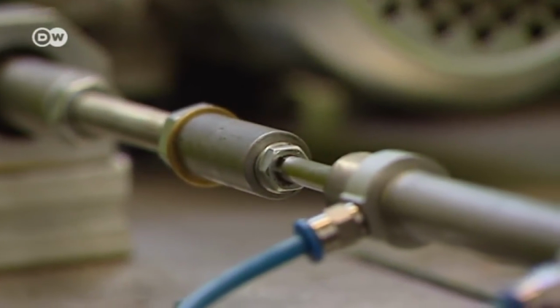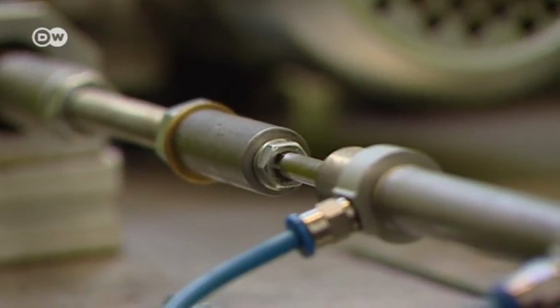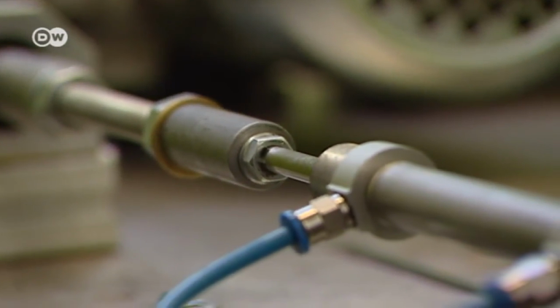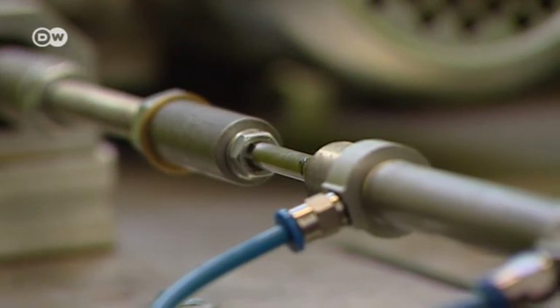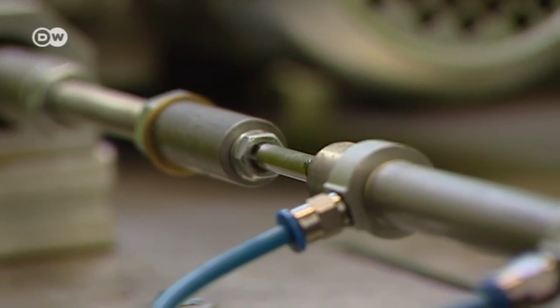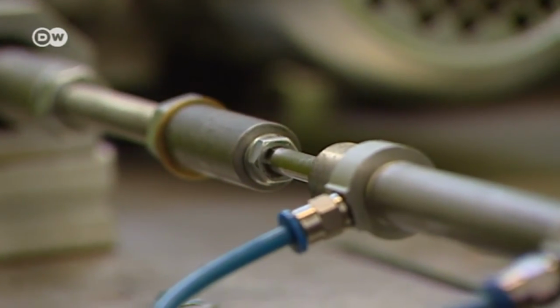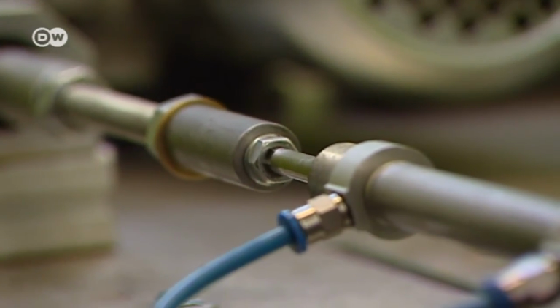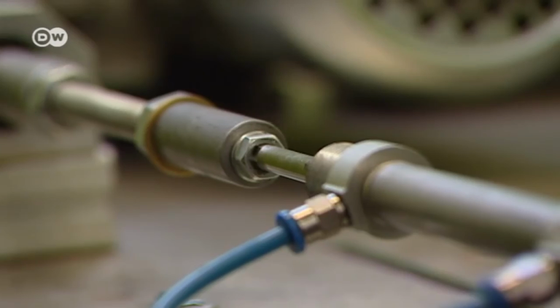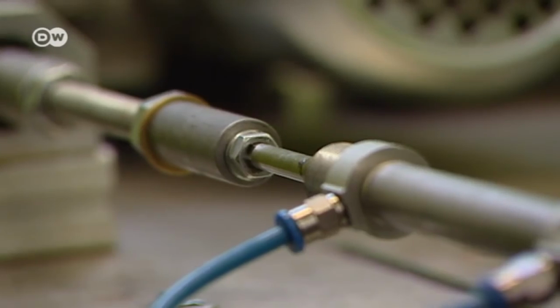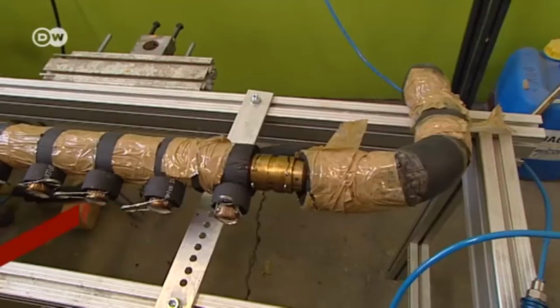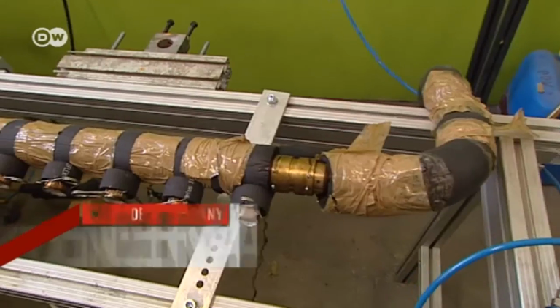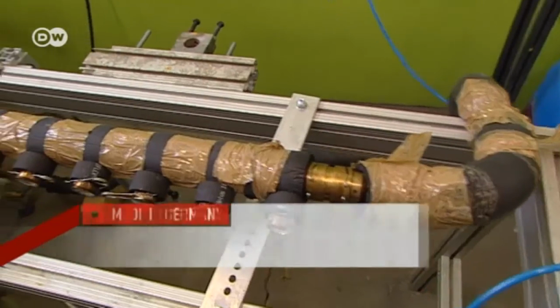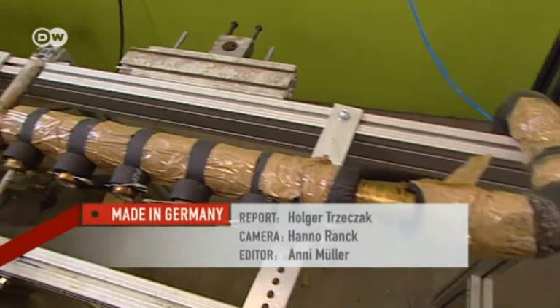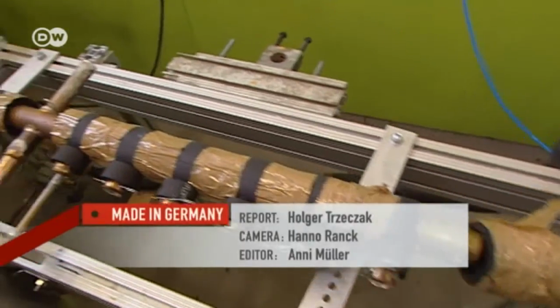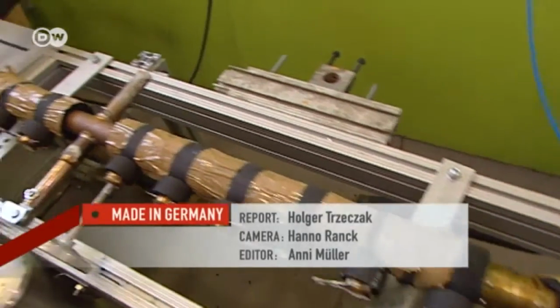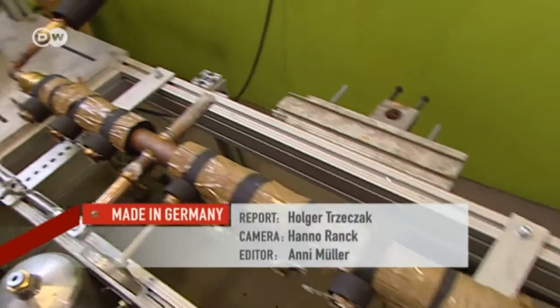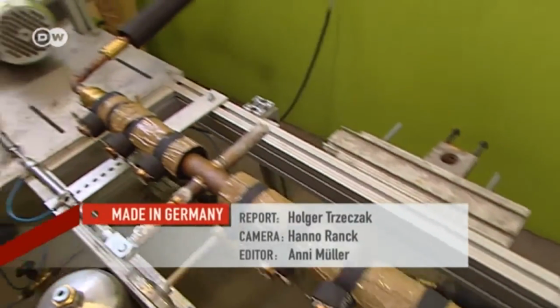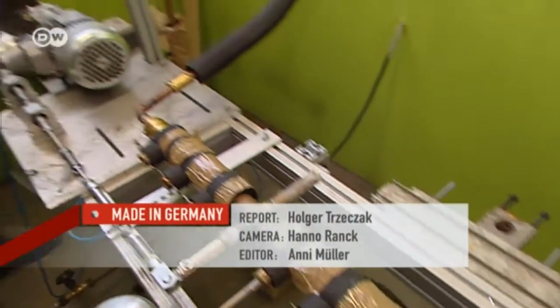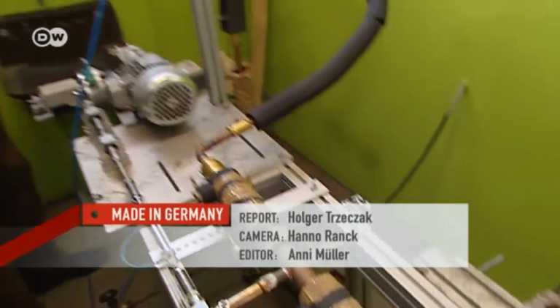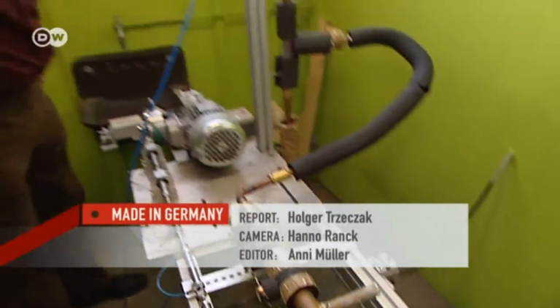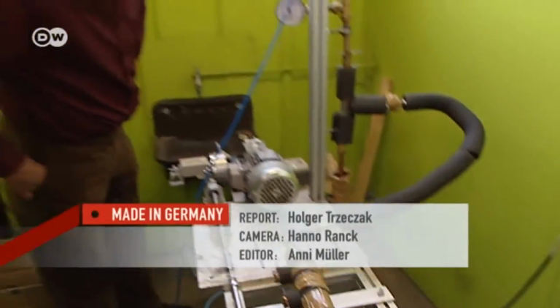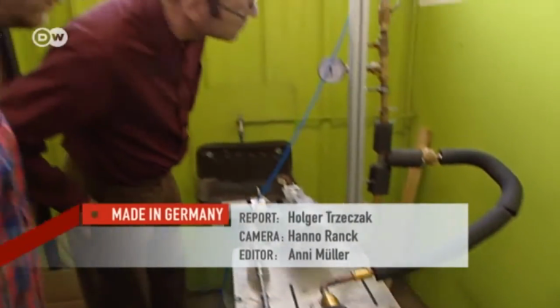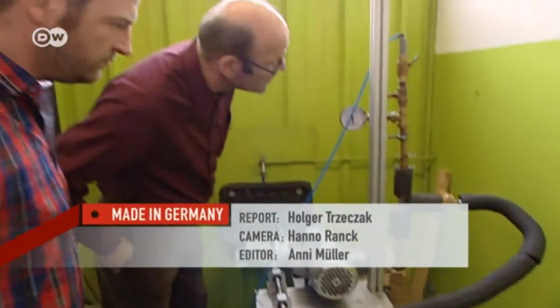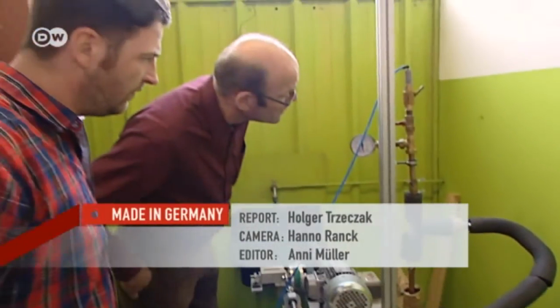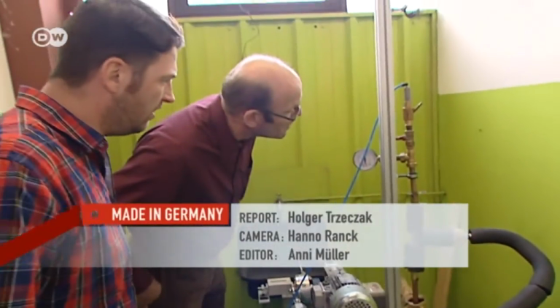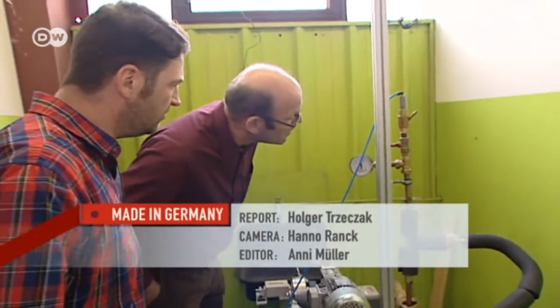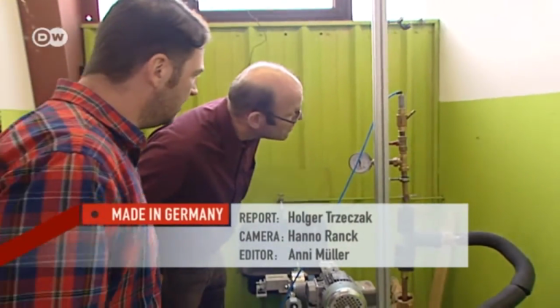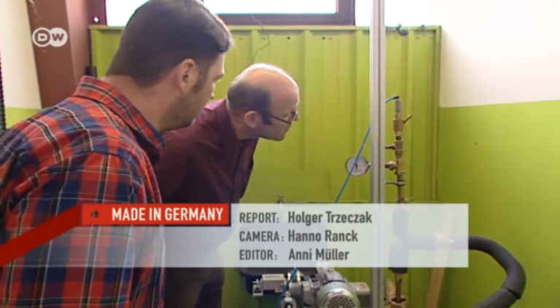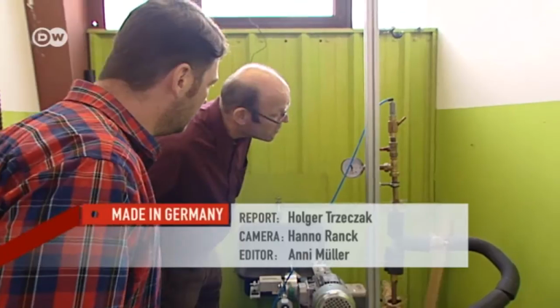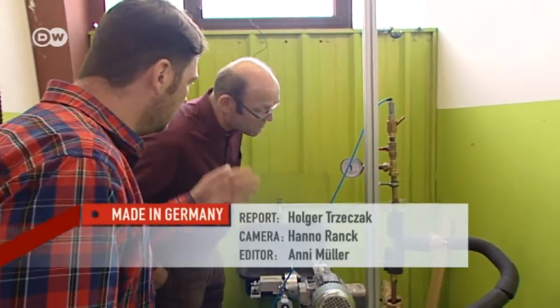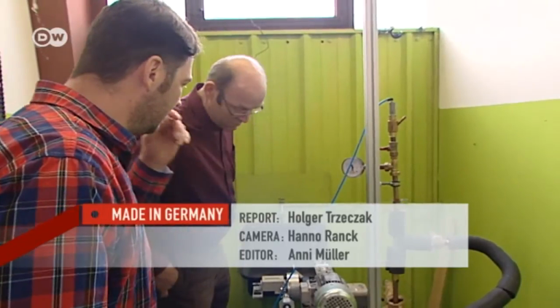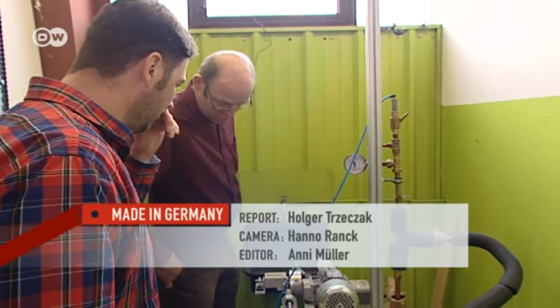The tubes undergo substantial testing. The components come with a 20-year guarantee, come rain or storm.